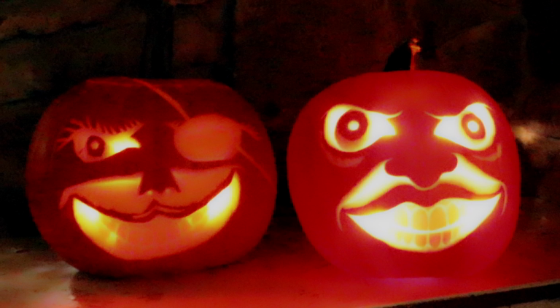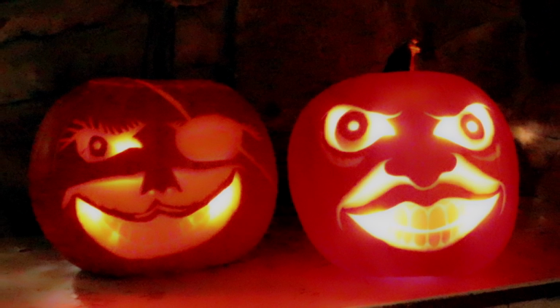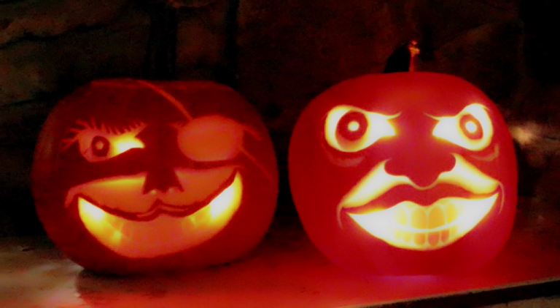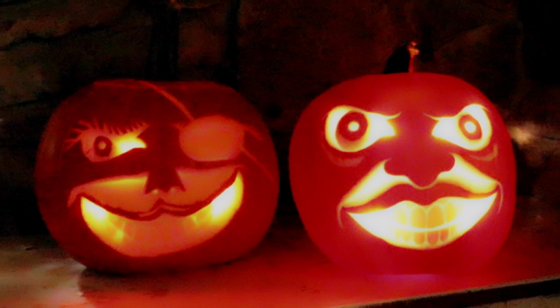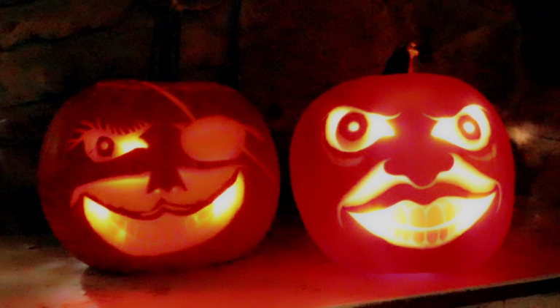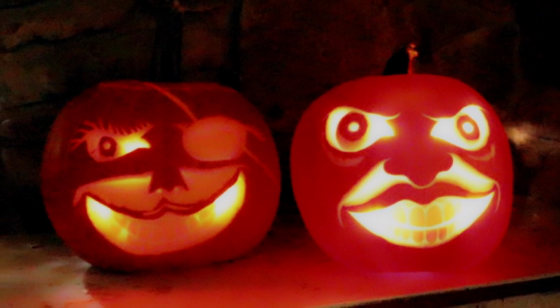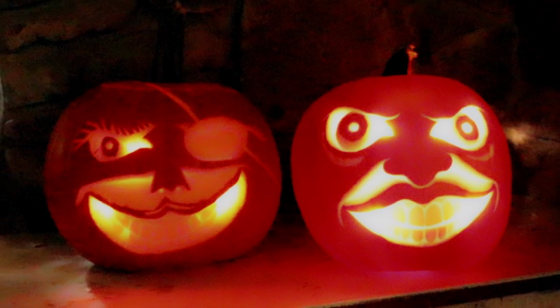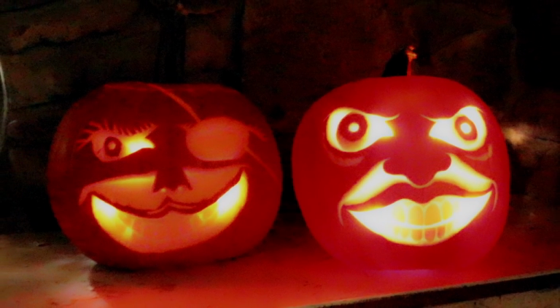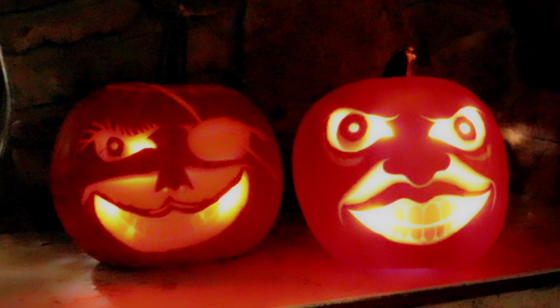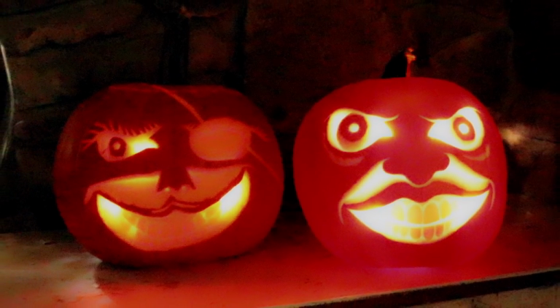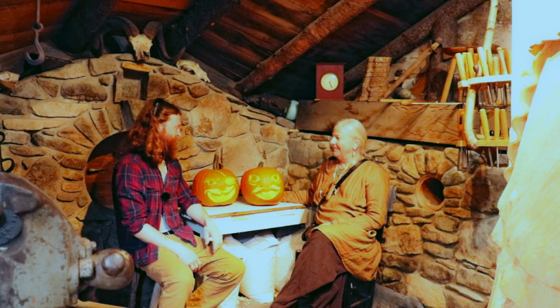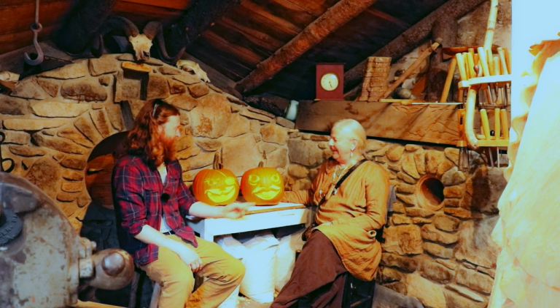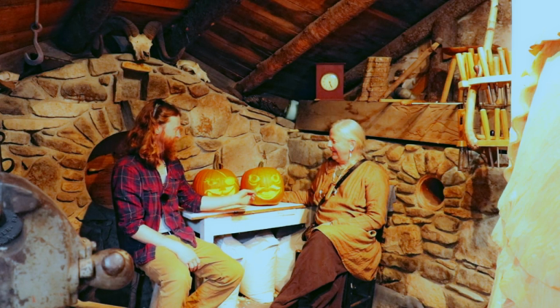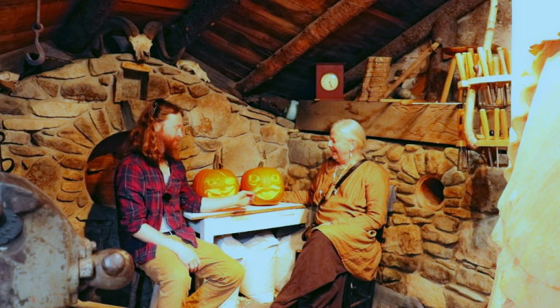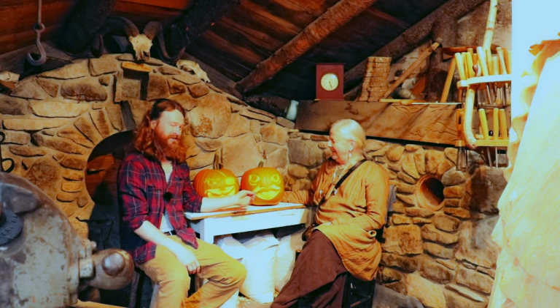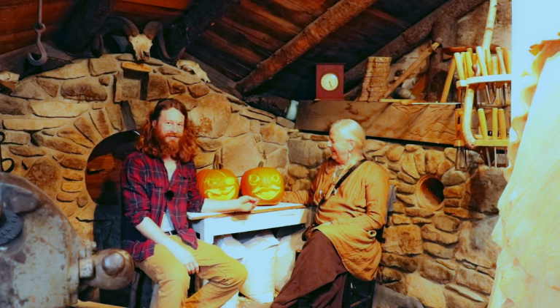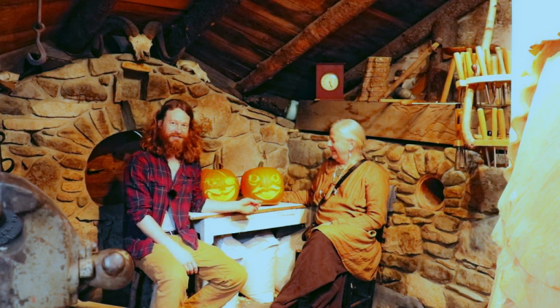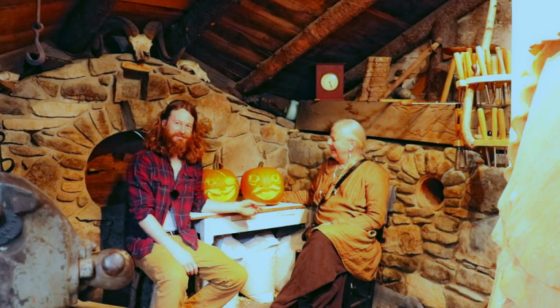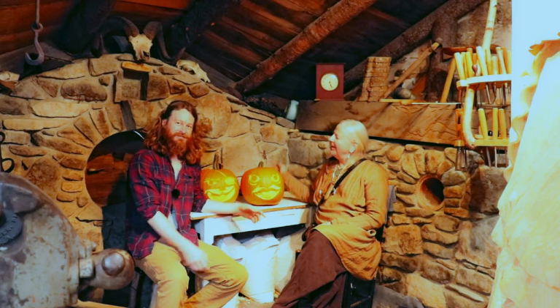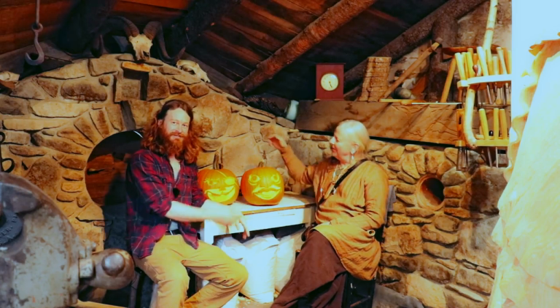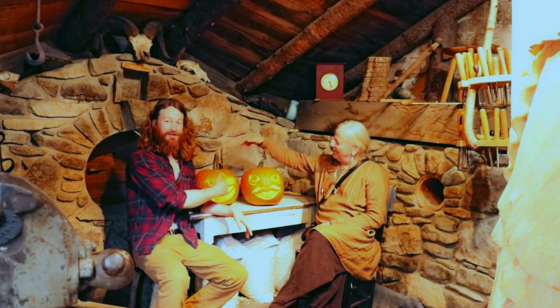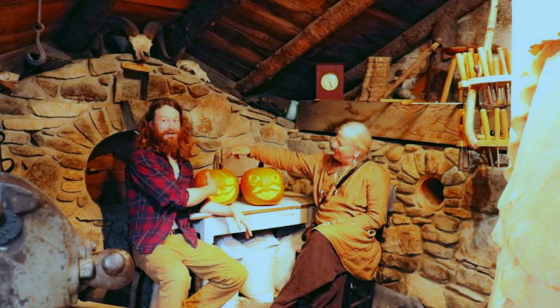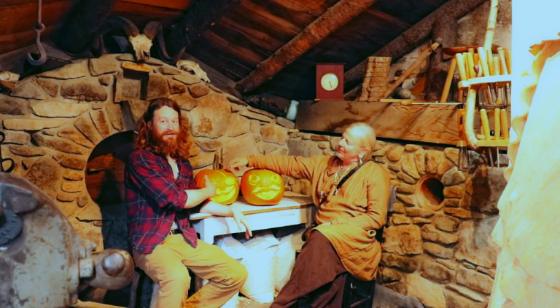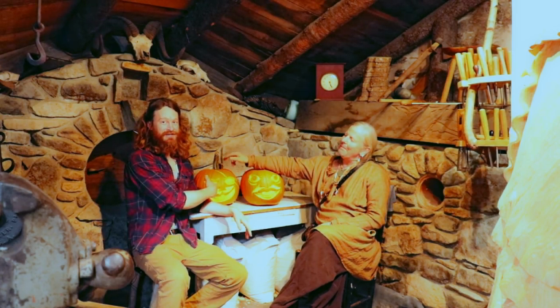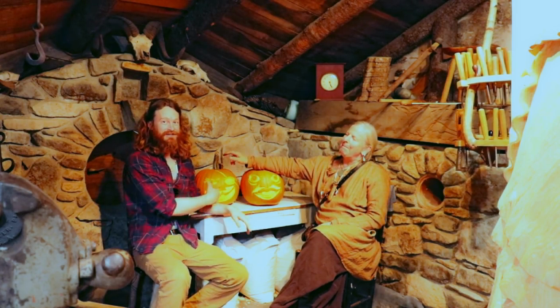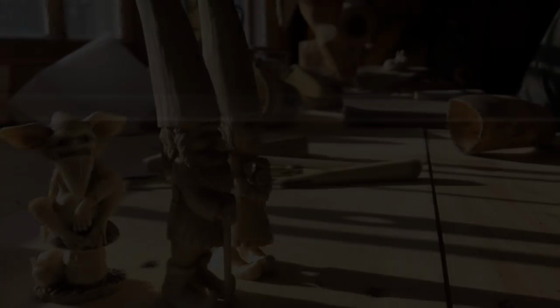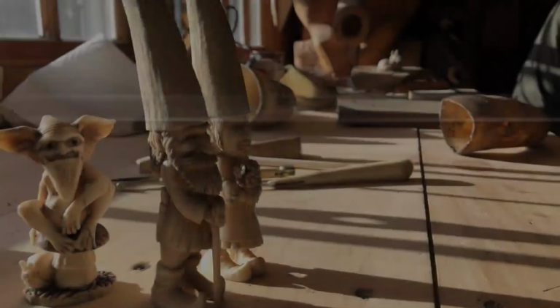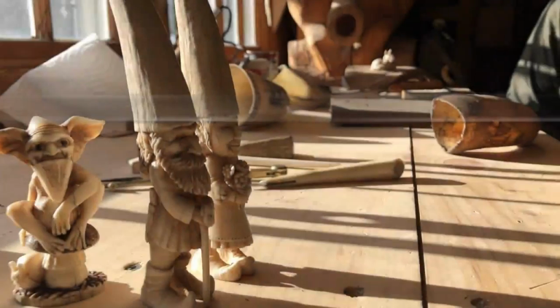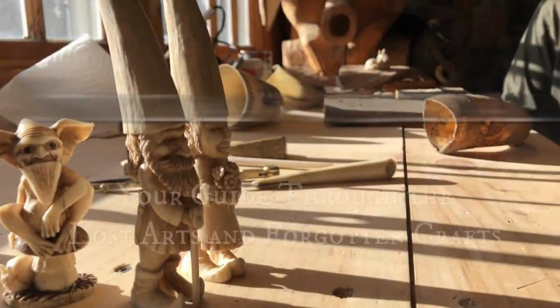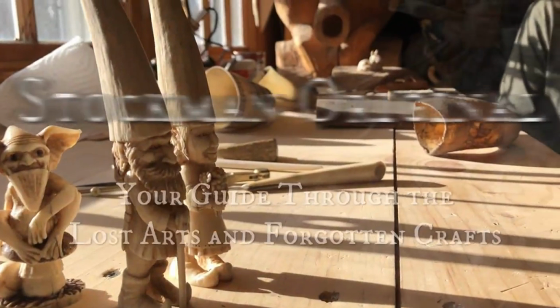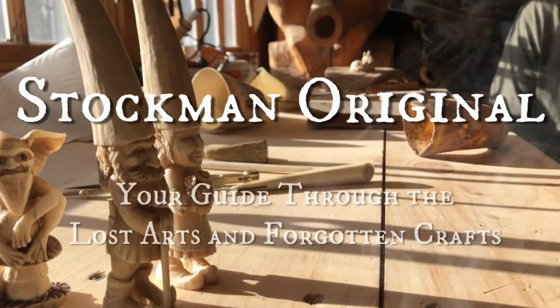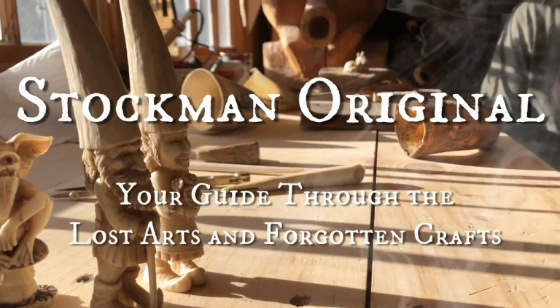This is how you make a jack-o'-lantern. Well, that's how you make a jack-o'-lantern. This is how I make a jack-o'-lantern.